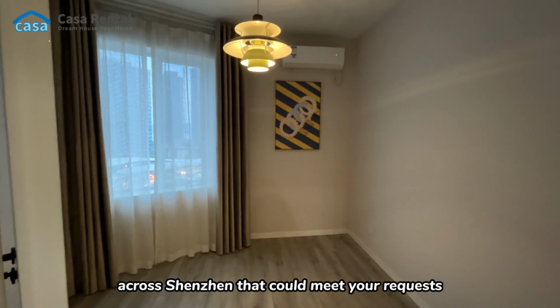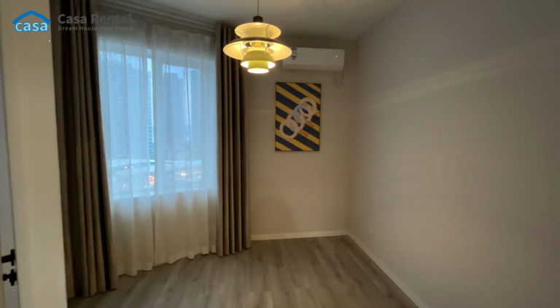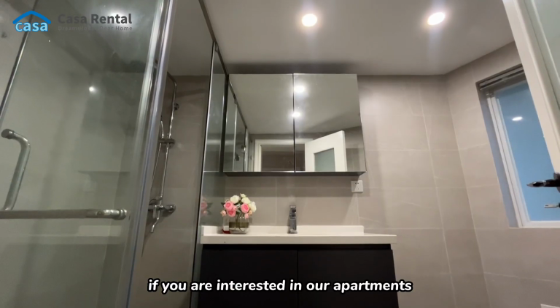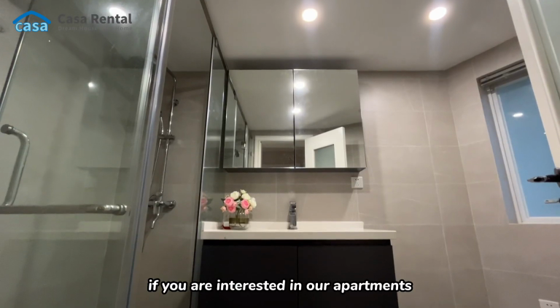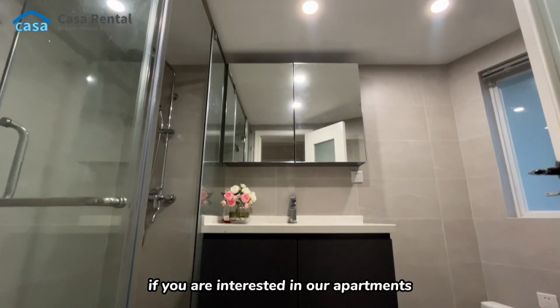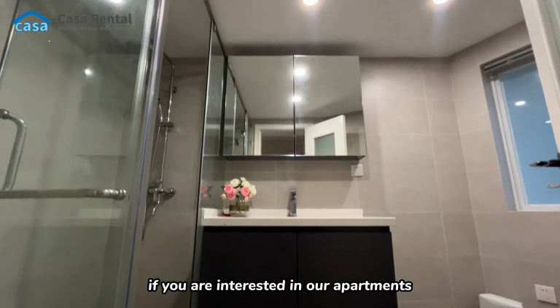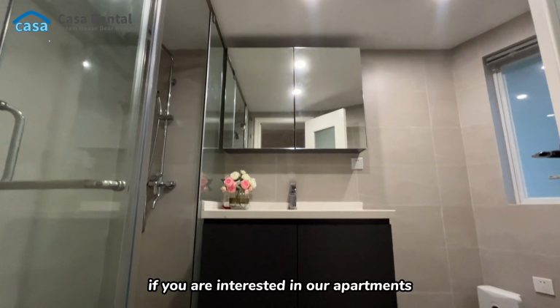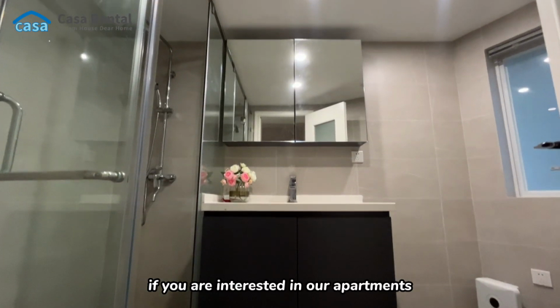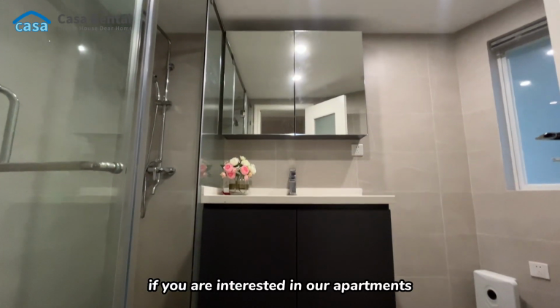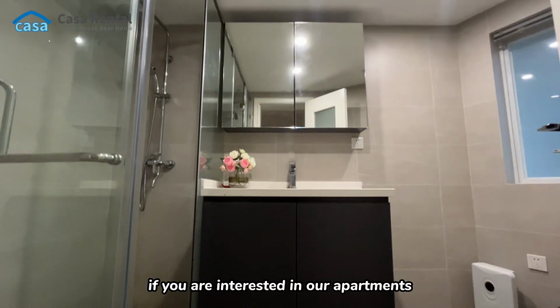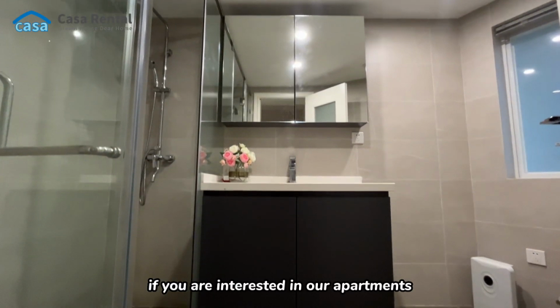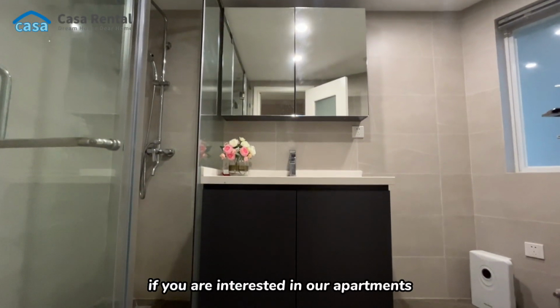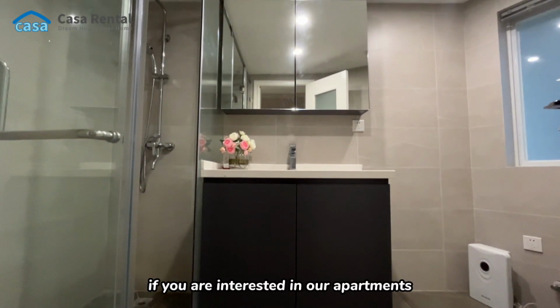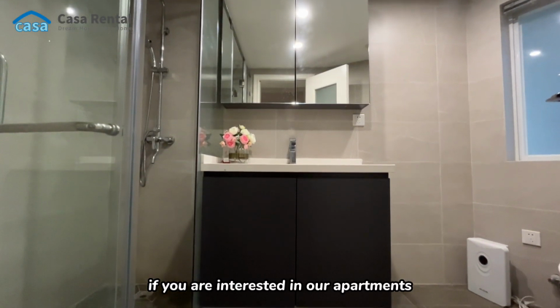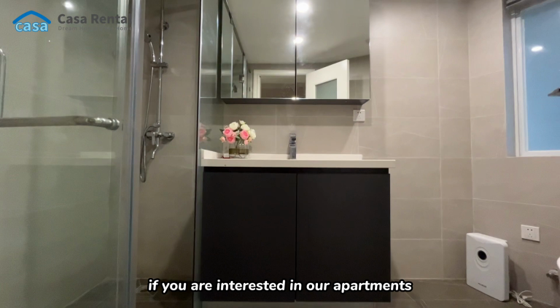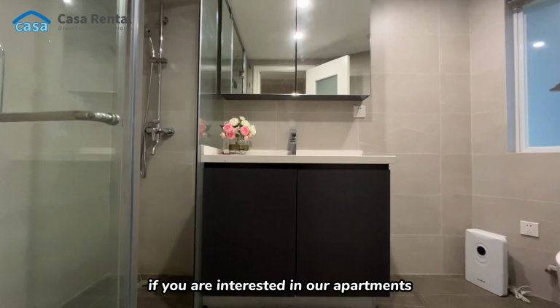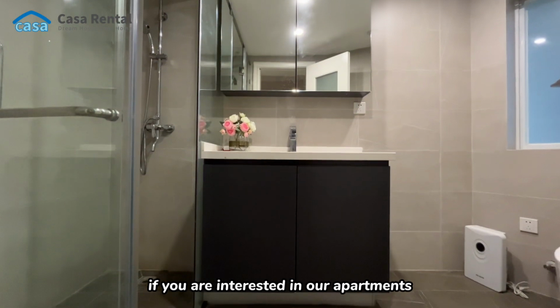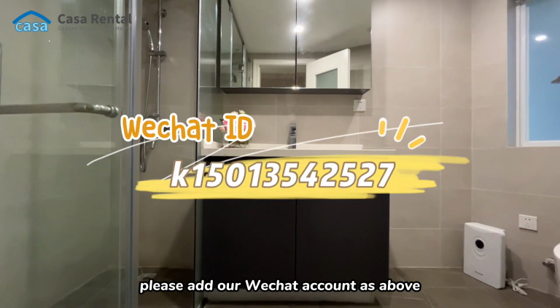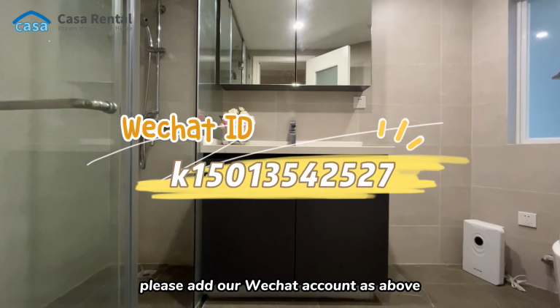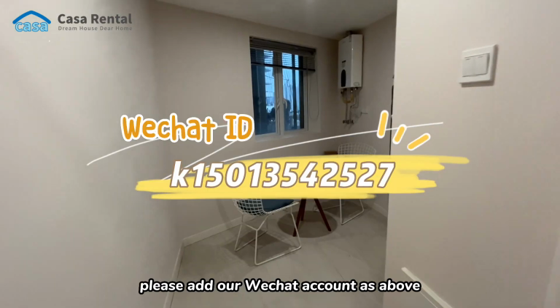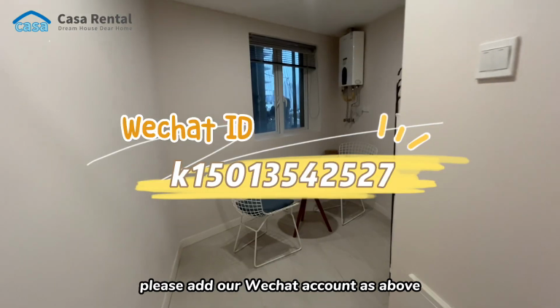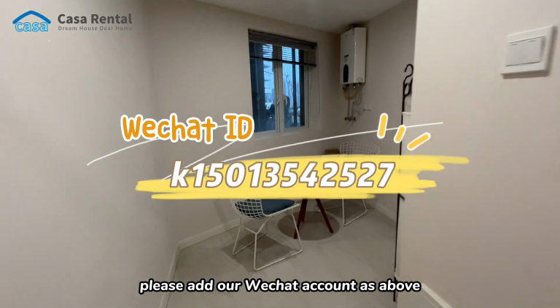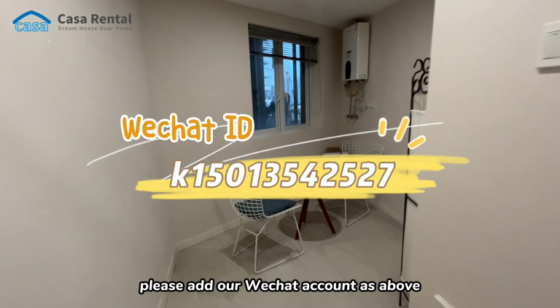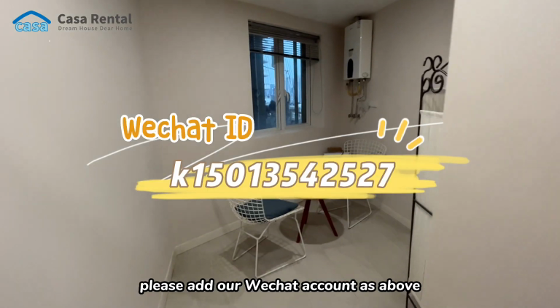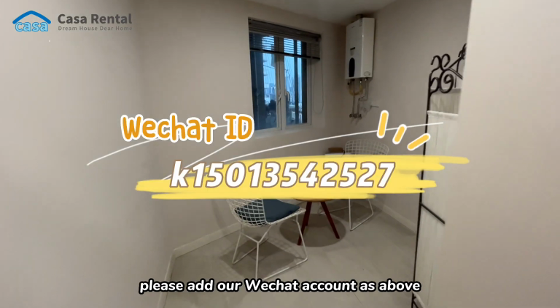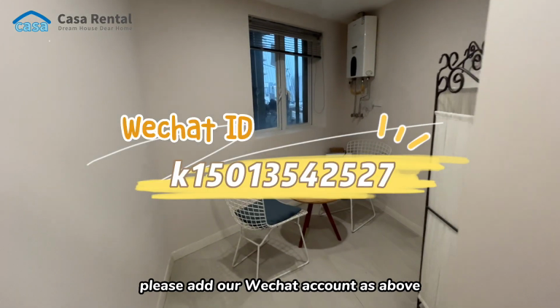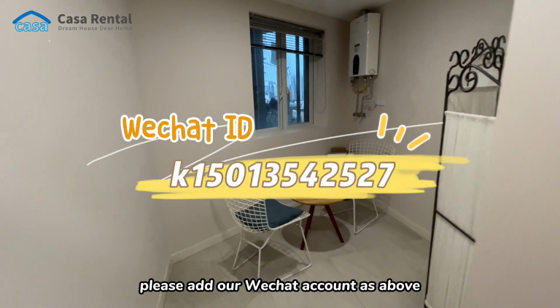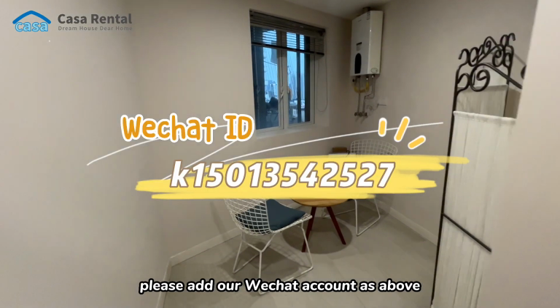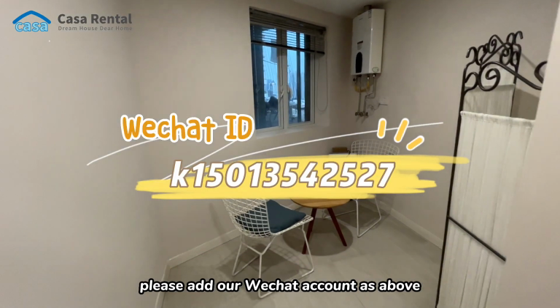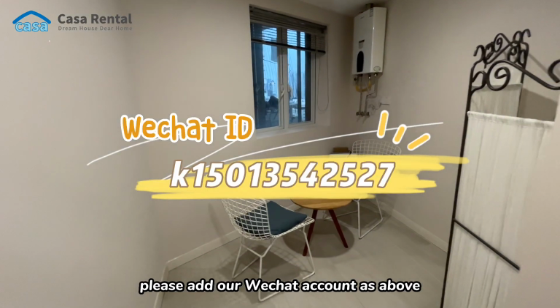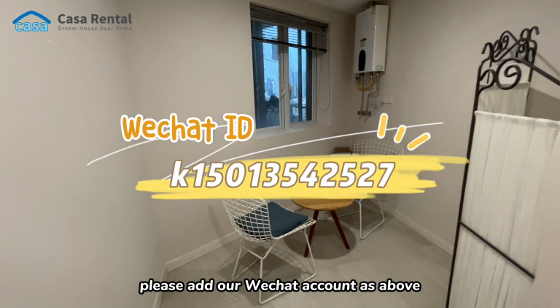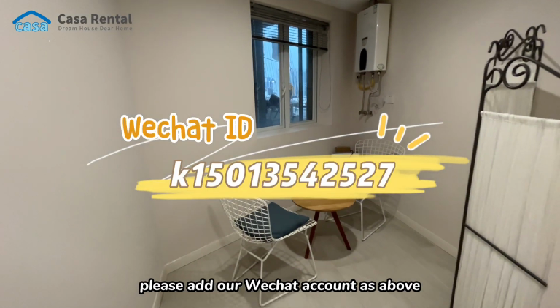If you are interested in our apartments, please add our WeChat account as shown above.